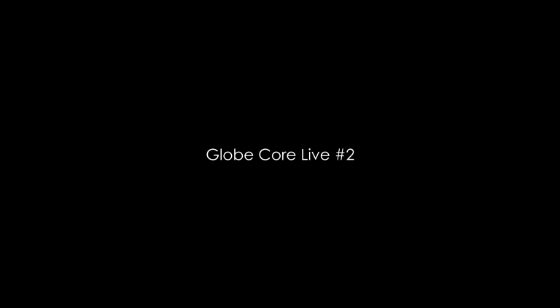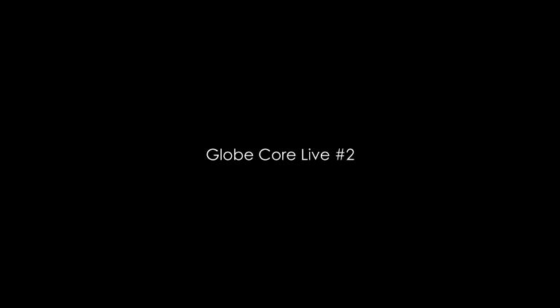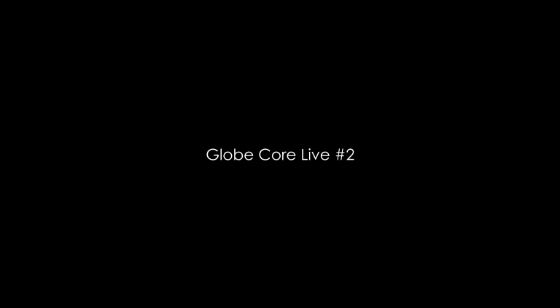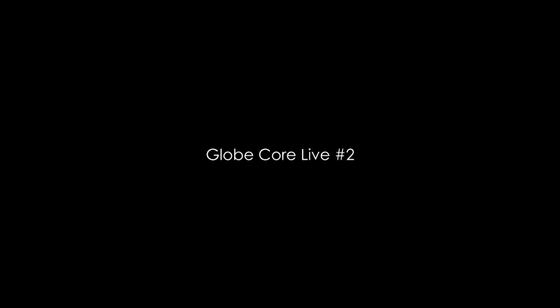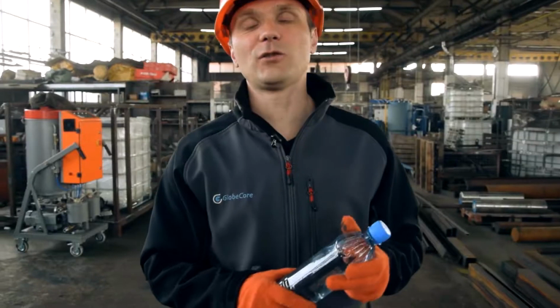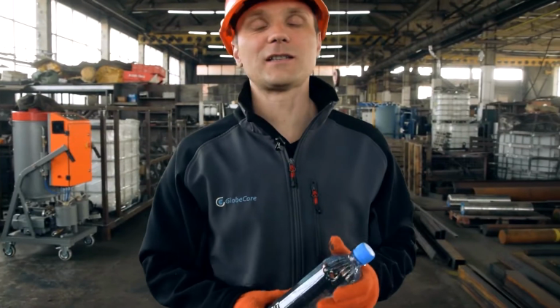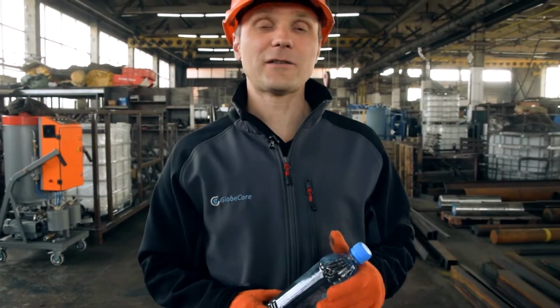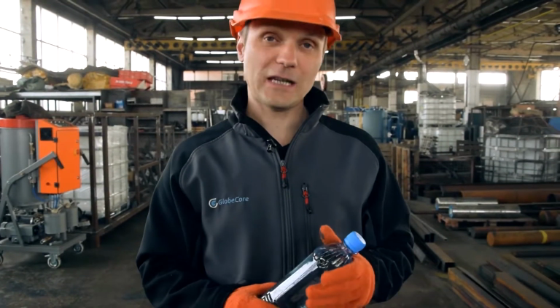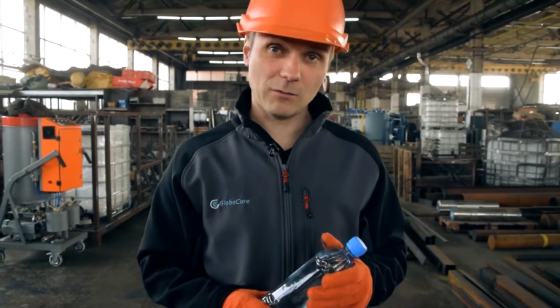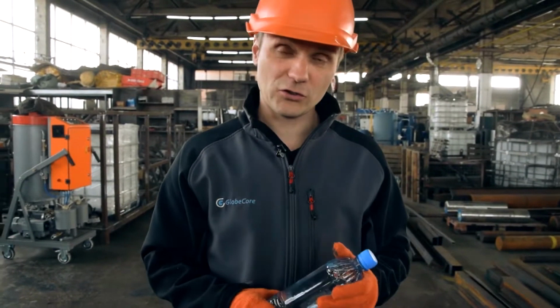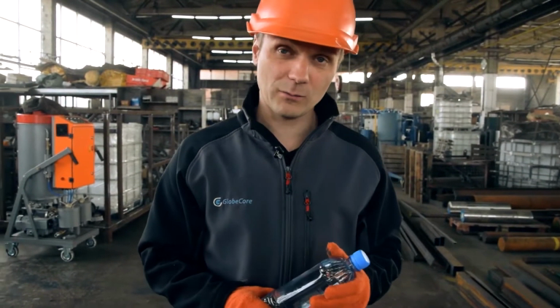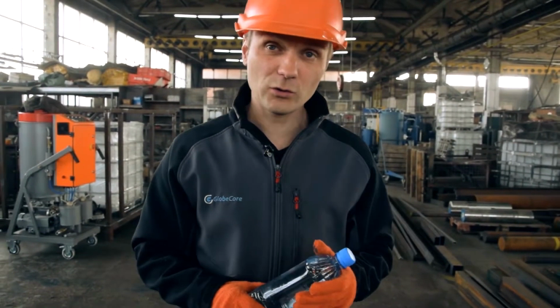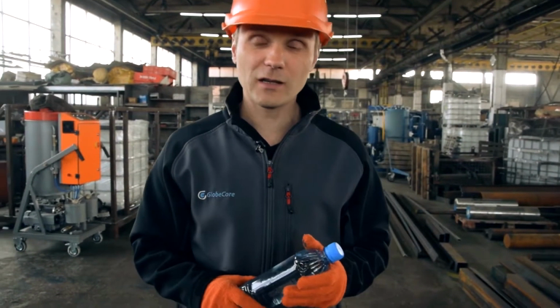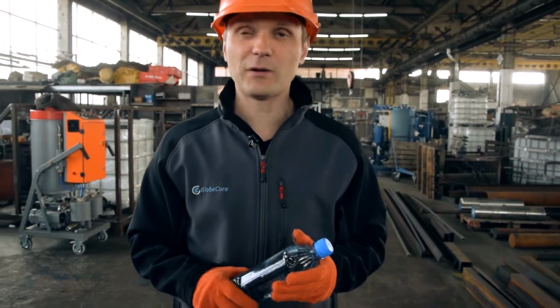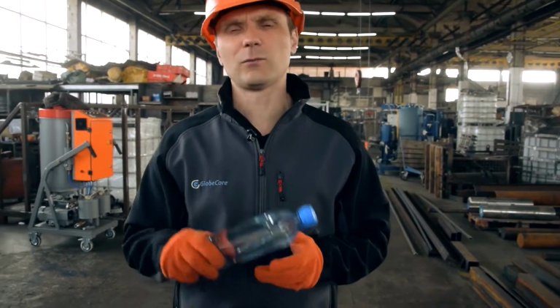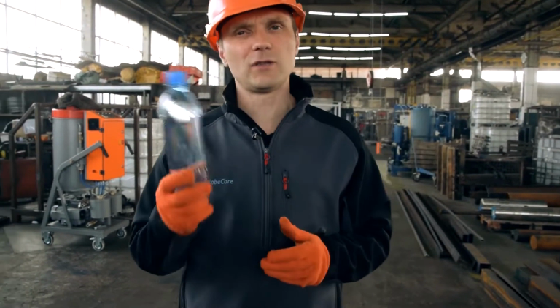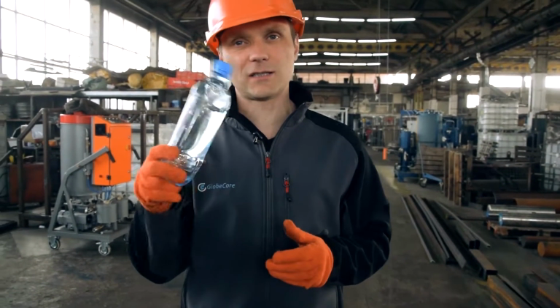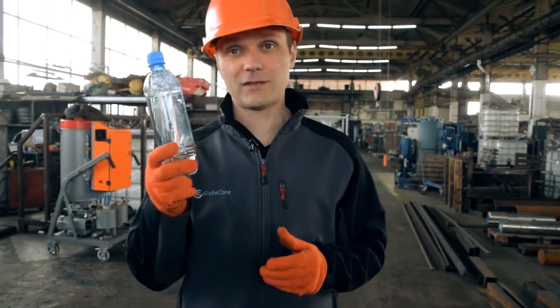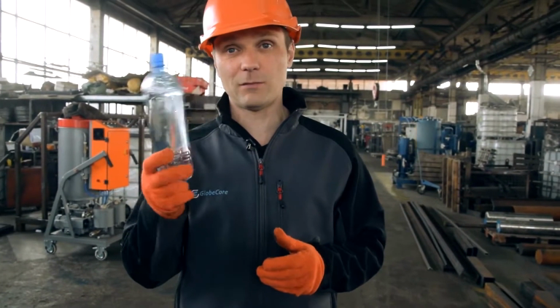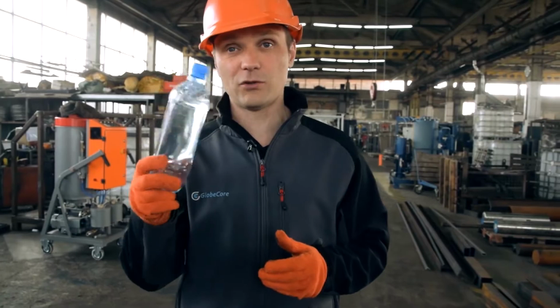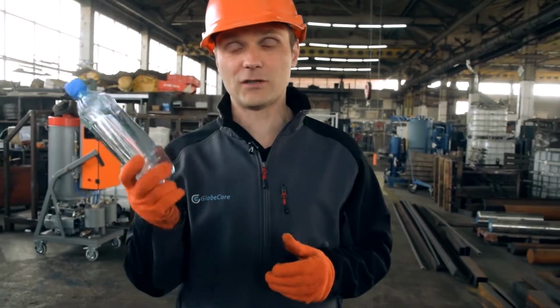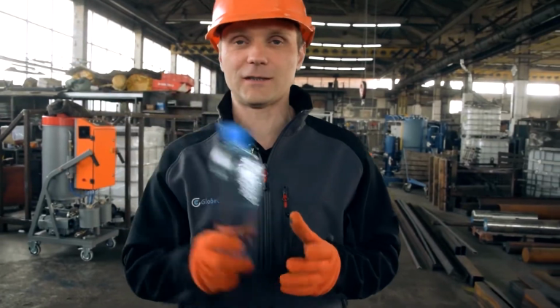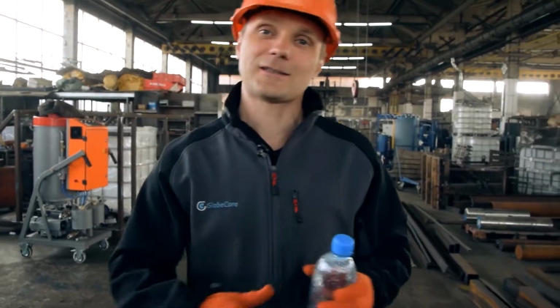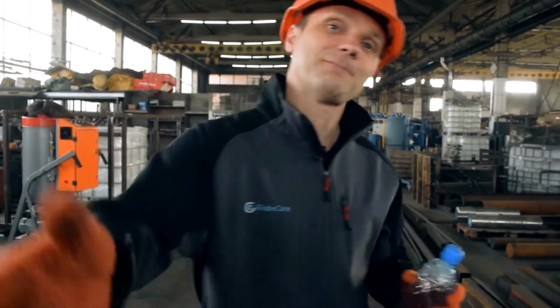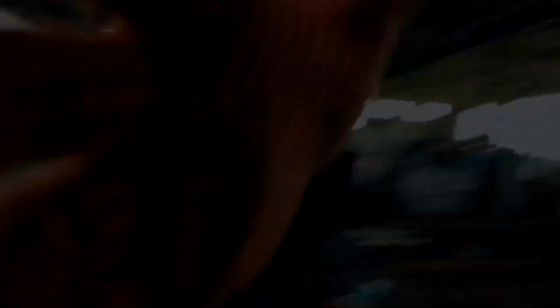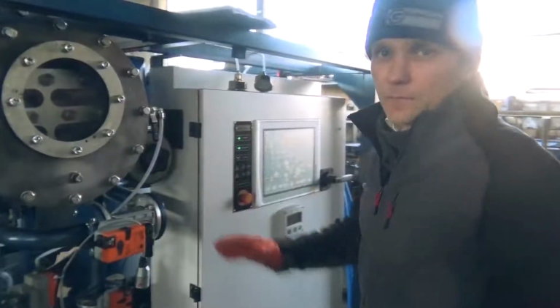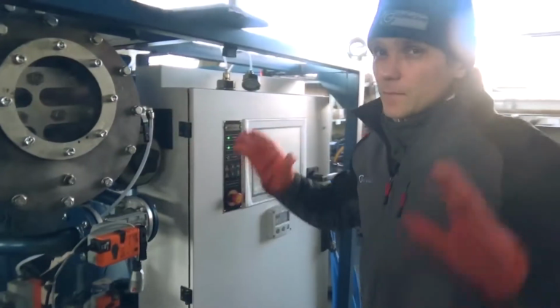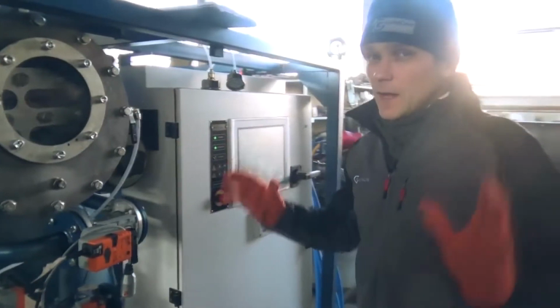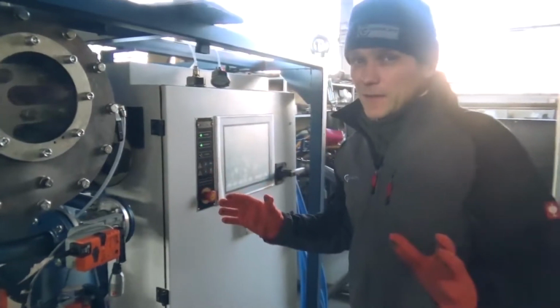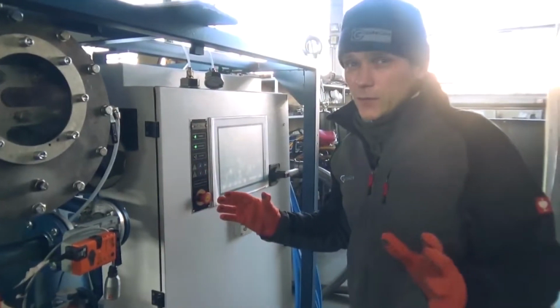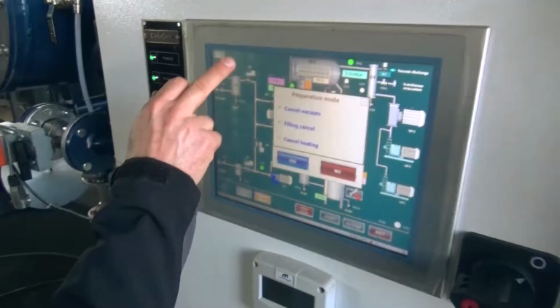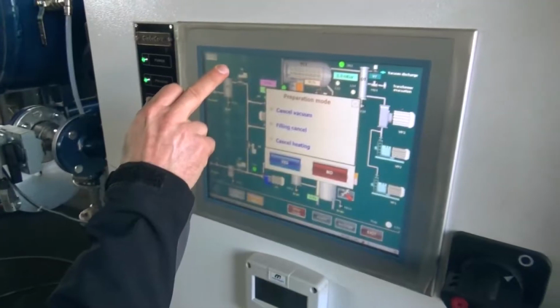Today we are presenting a somewhat unusual equipment, demonstrating a somewhat unusual test. Let's go!